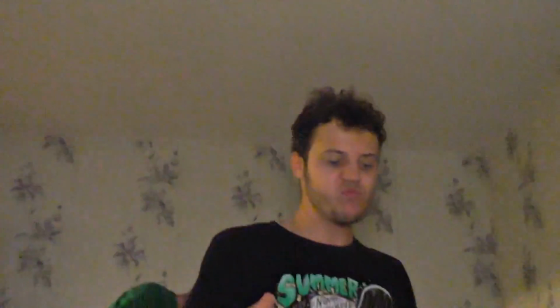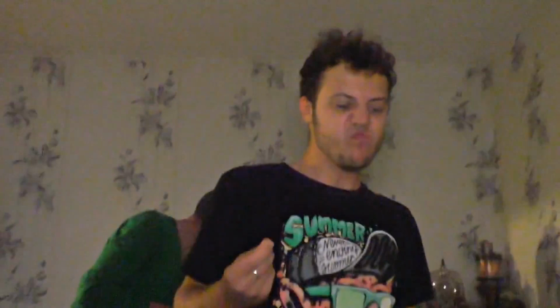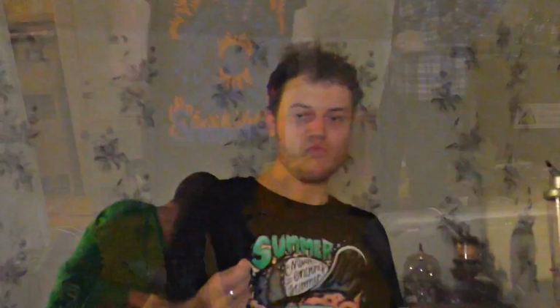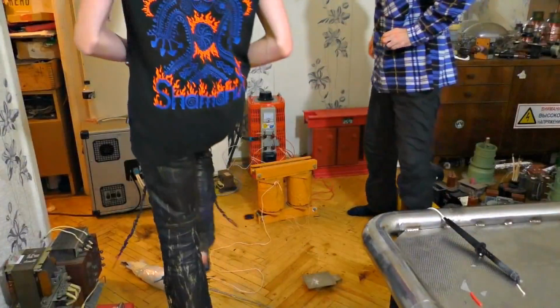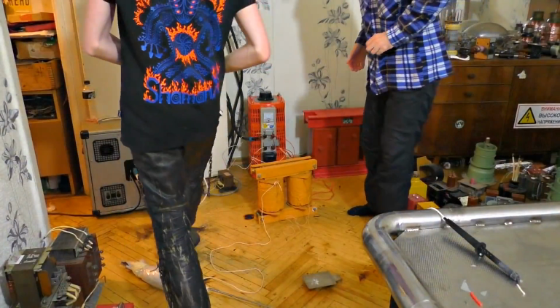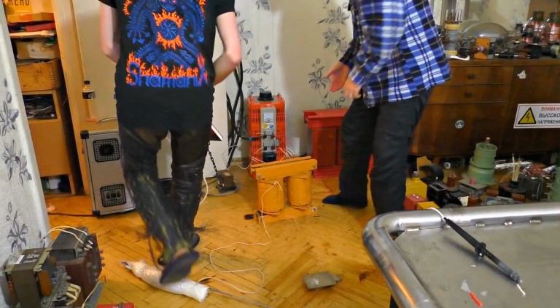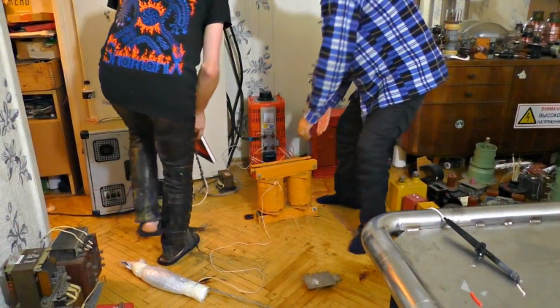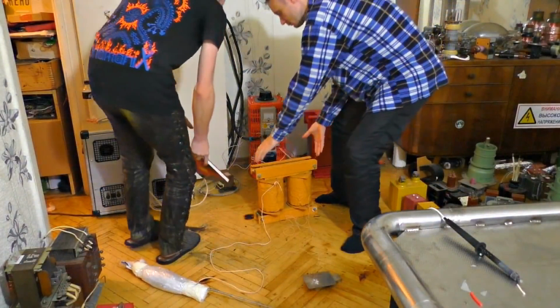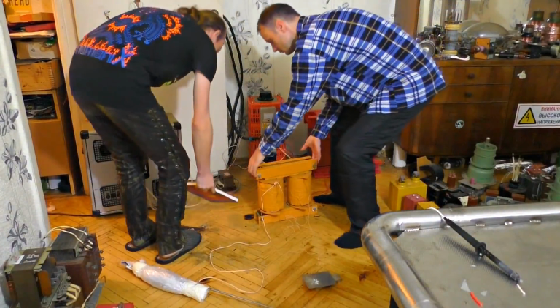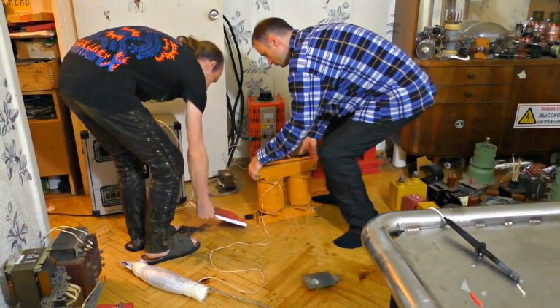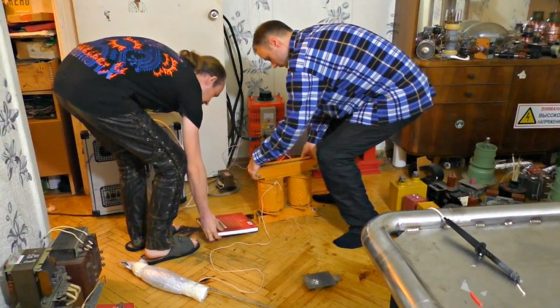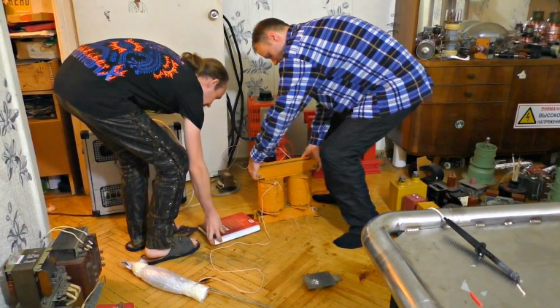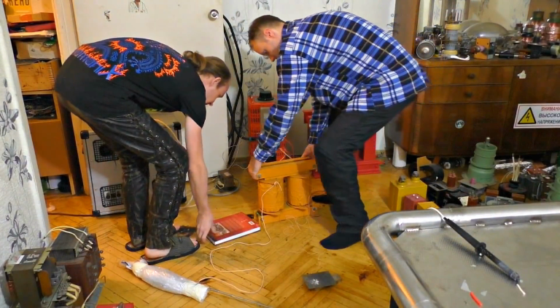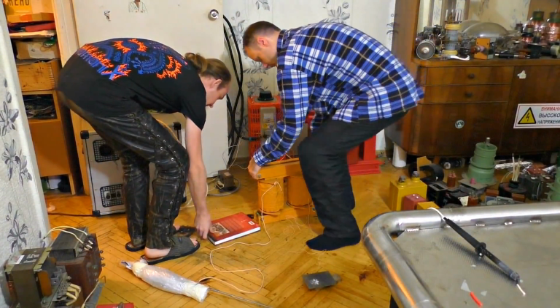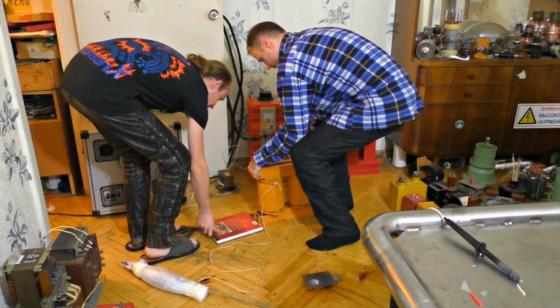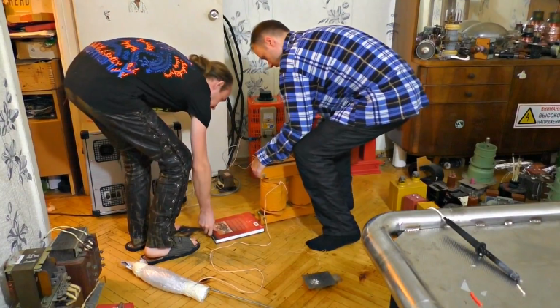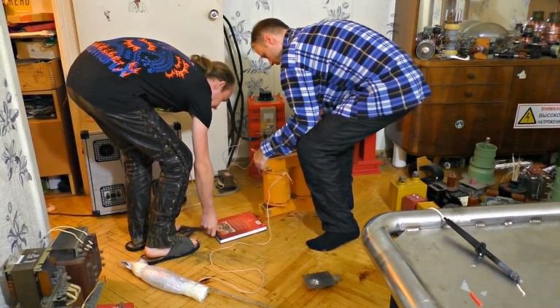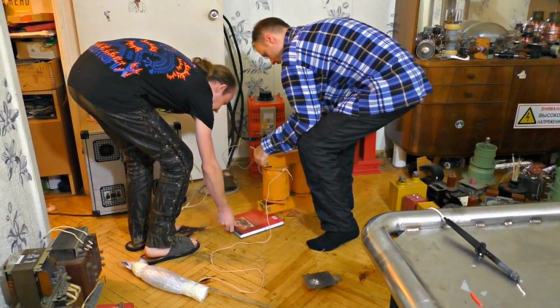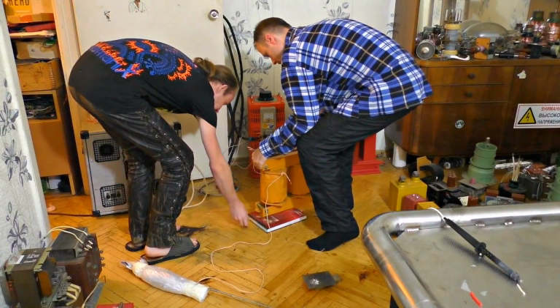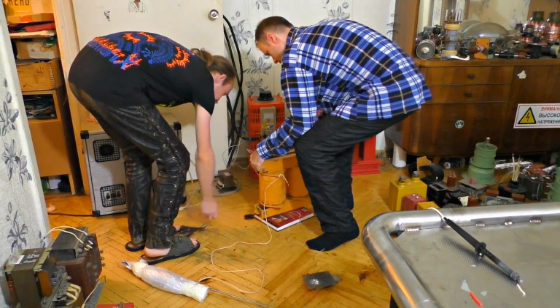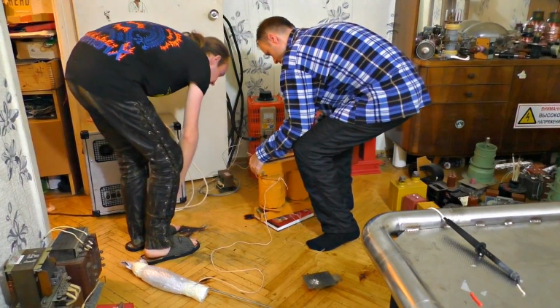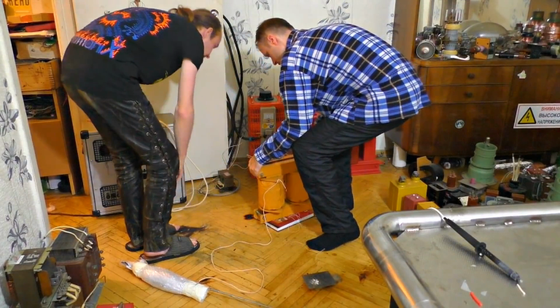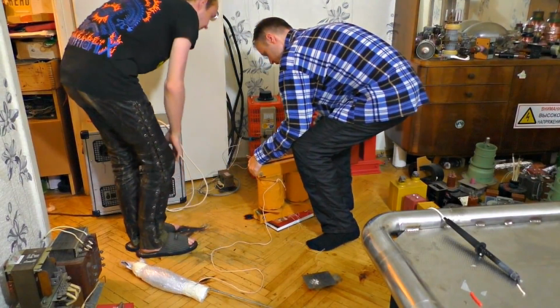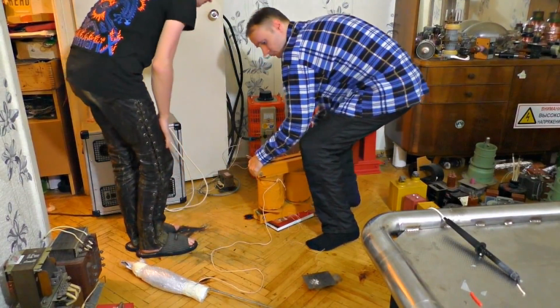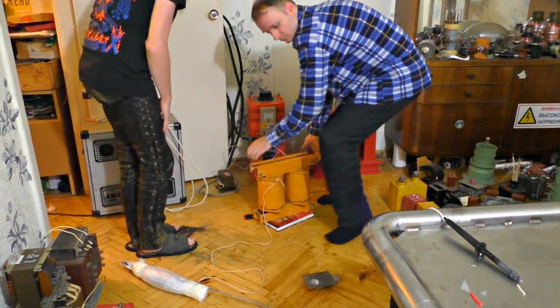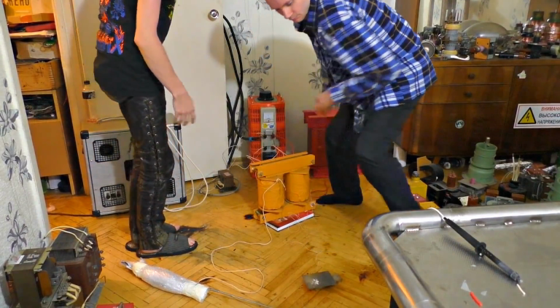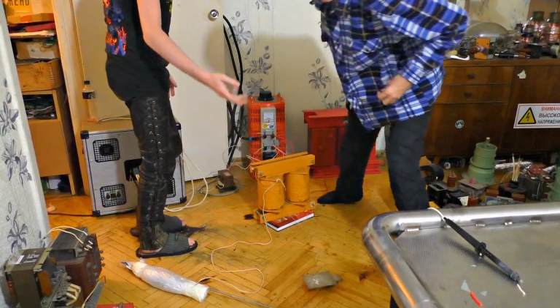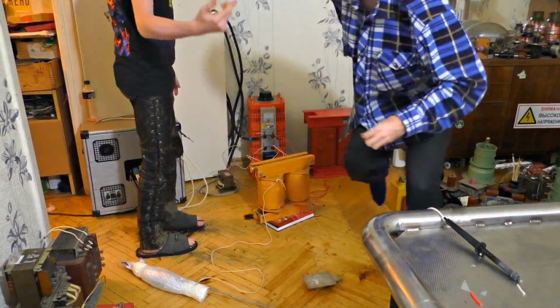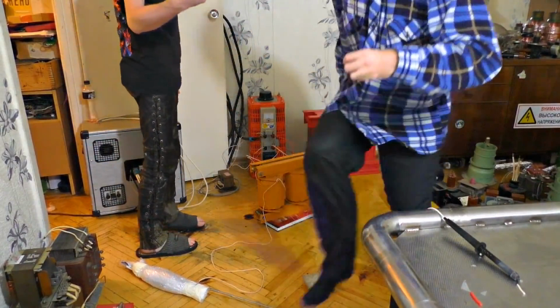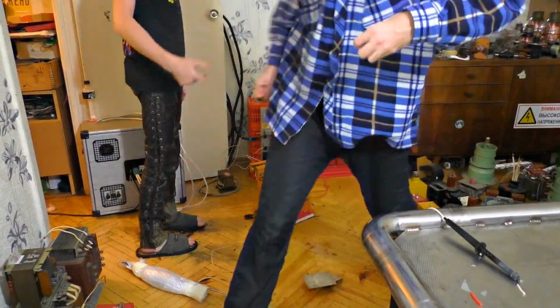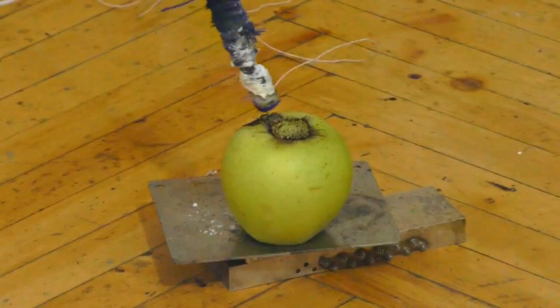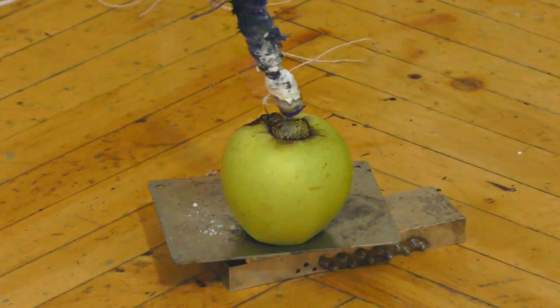In the next video you will see the transformer as powerful as the electric chair, and what it is capable of.